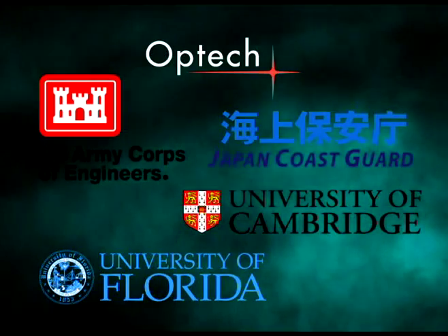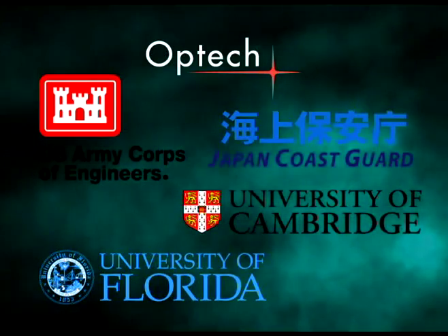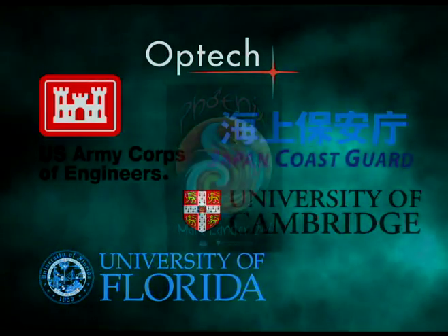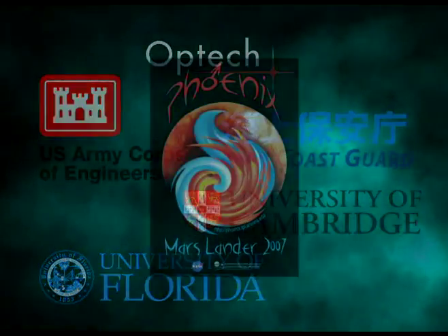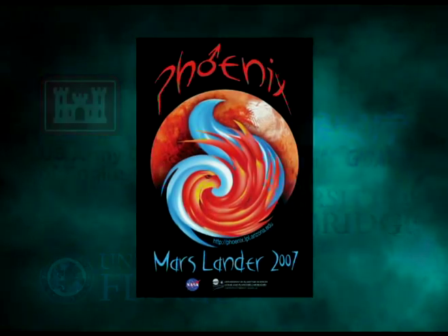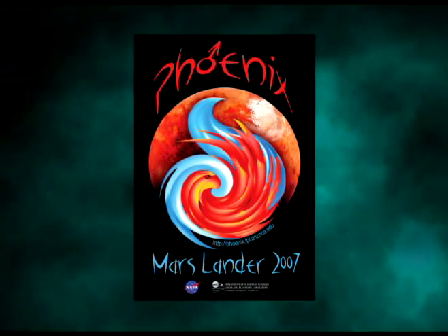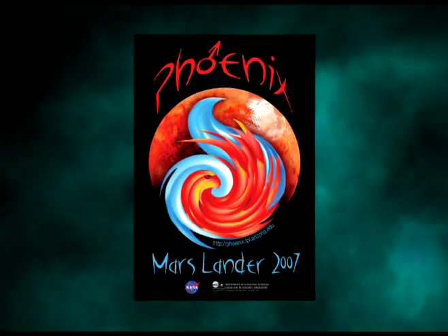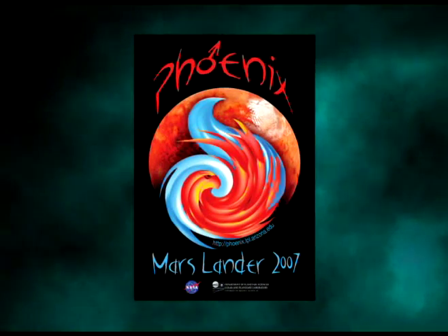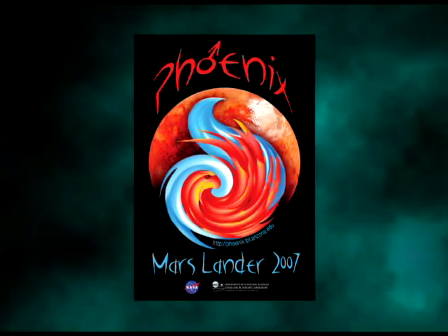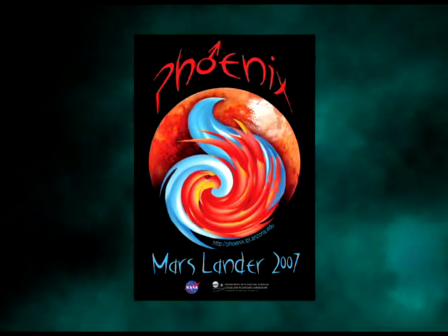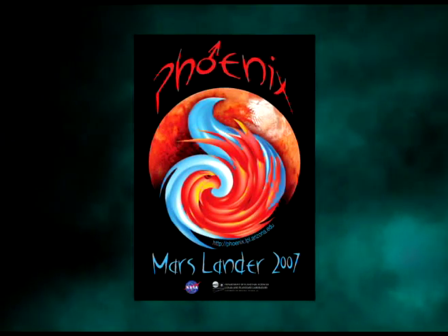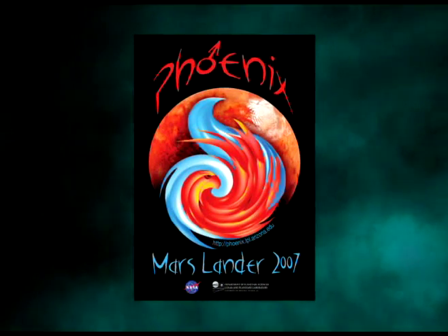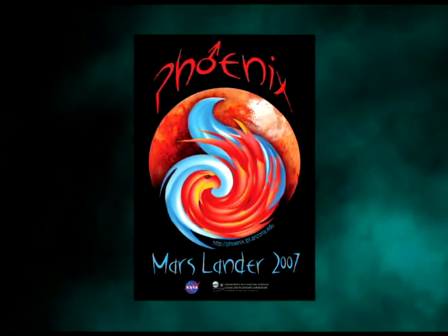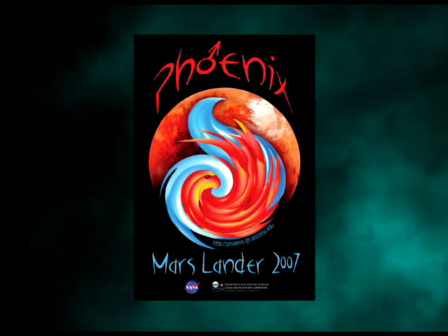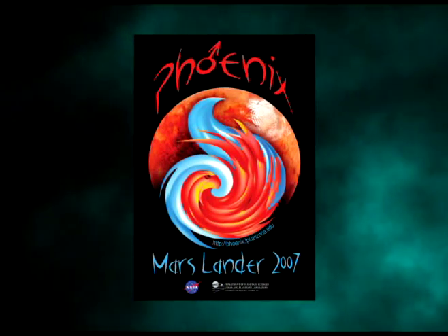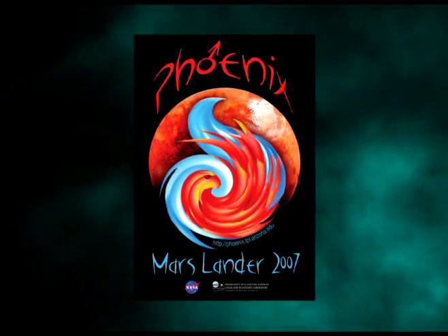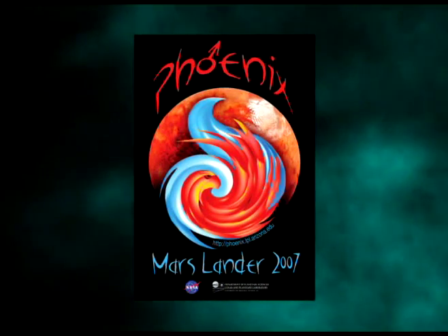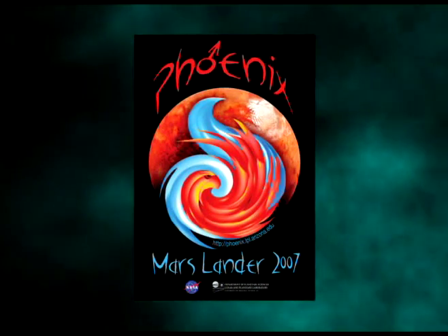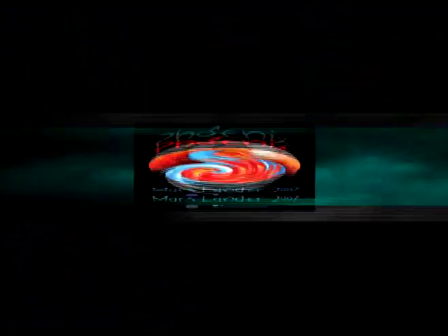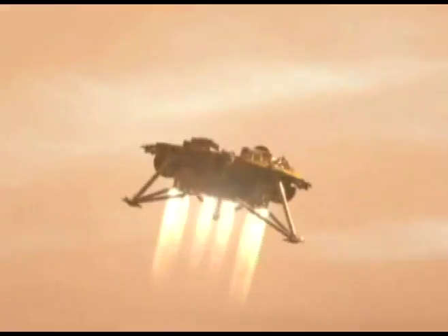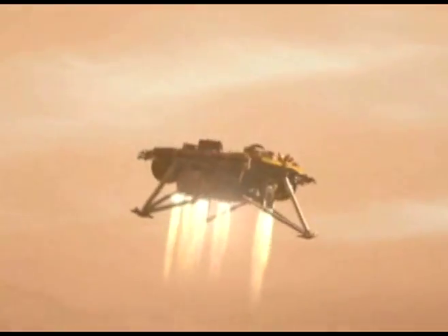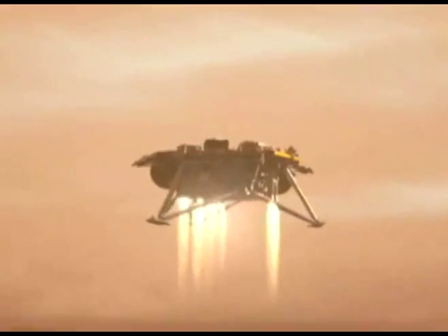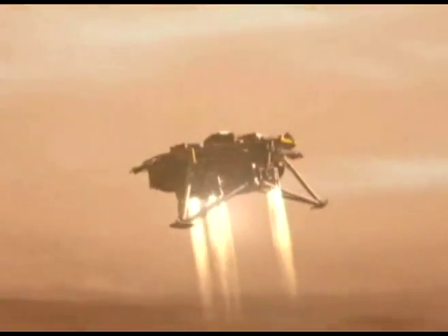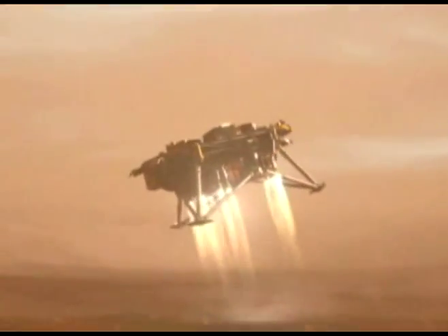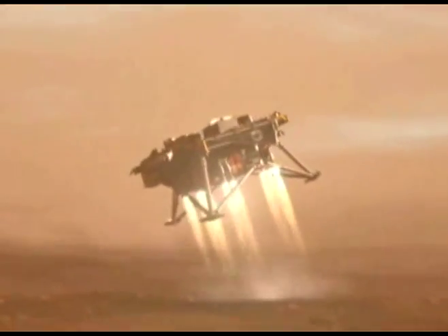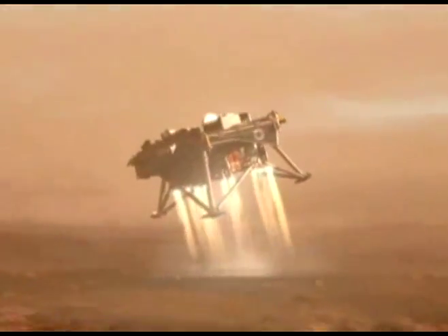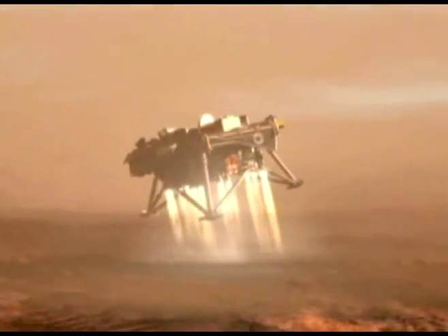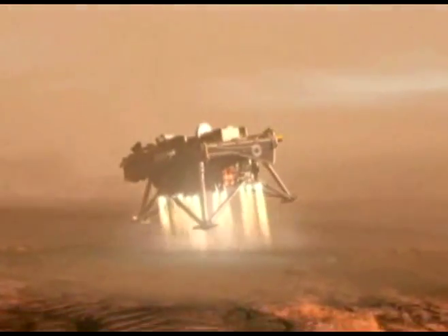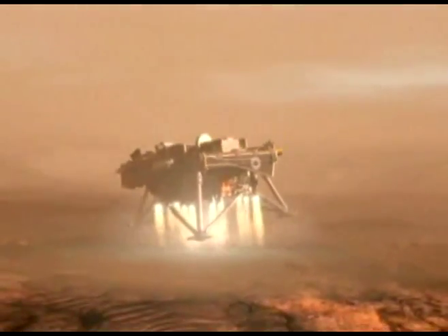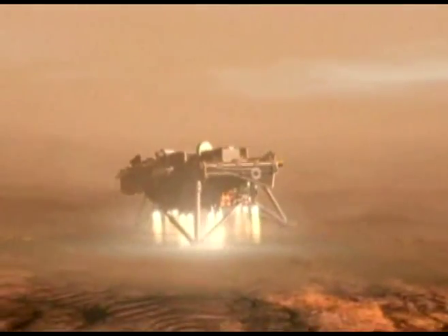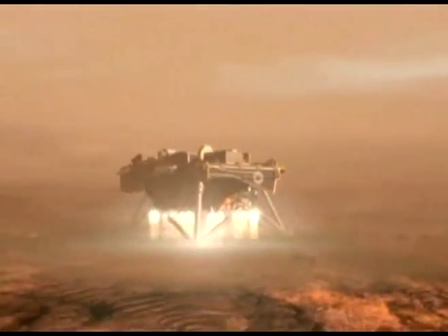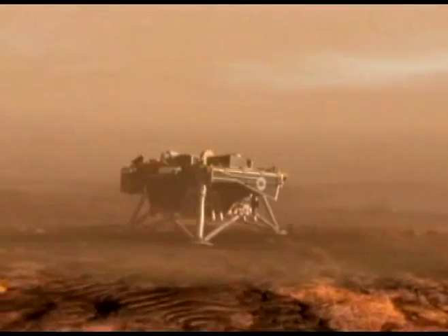Of special note is the fact that we've been selected by NASA to provide the first LiDAR system to operate on the surface of Mars.